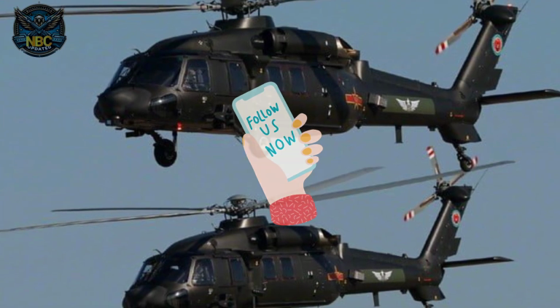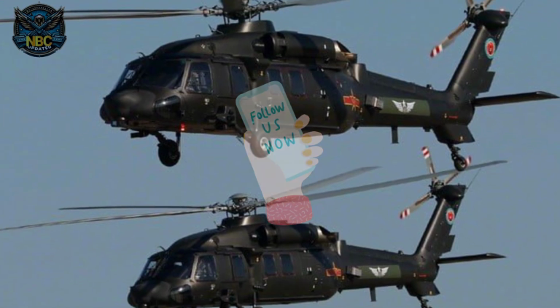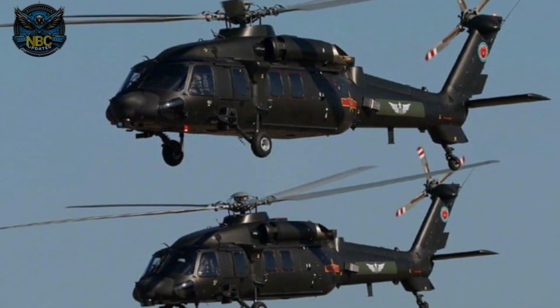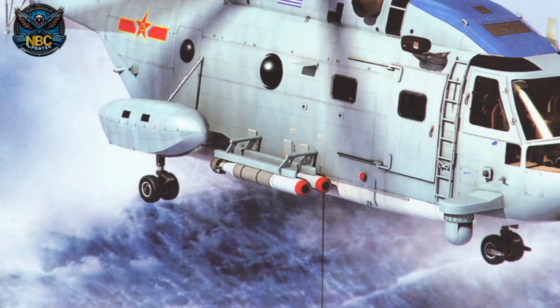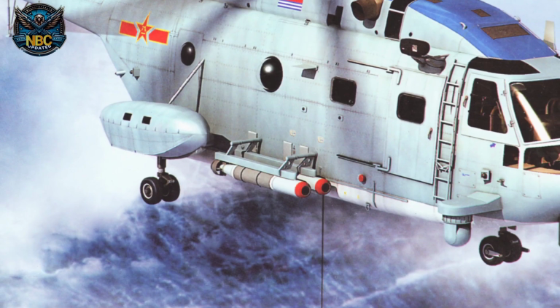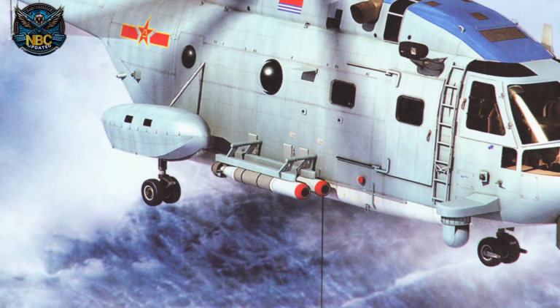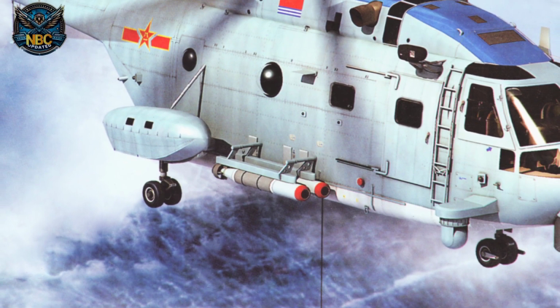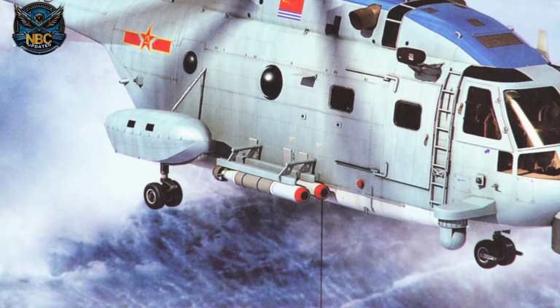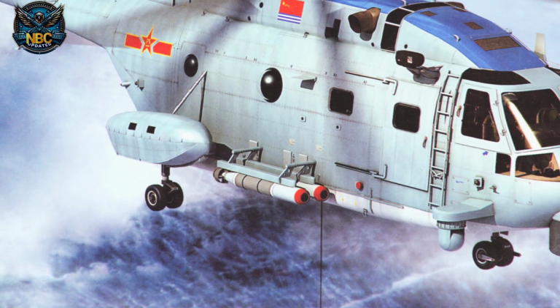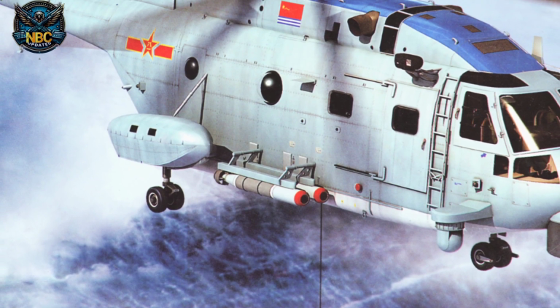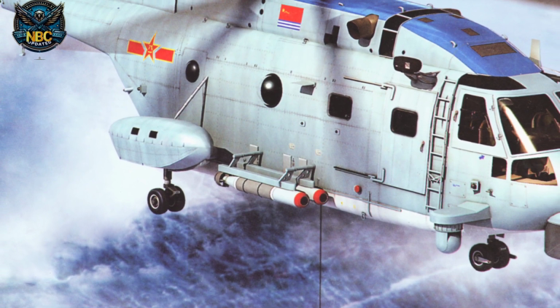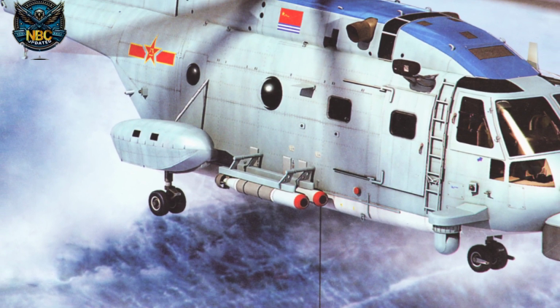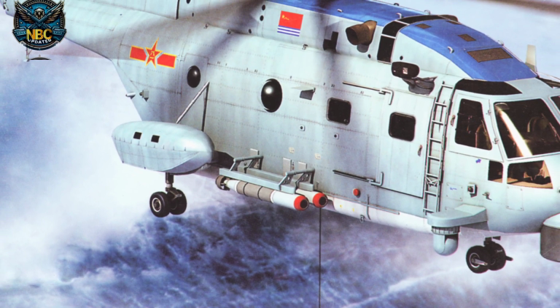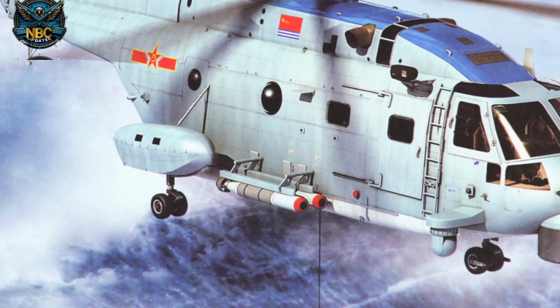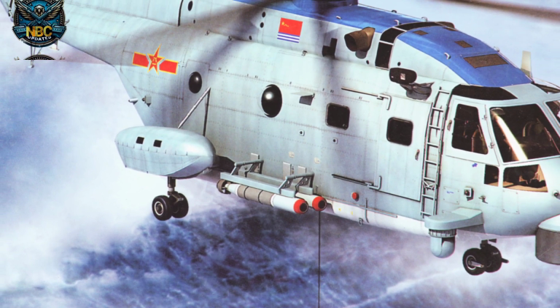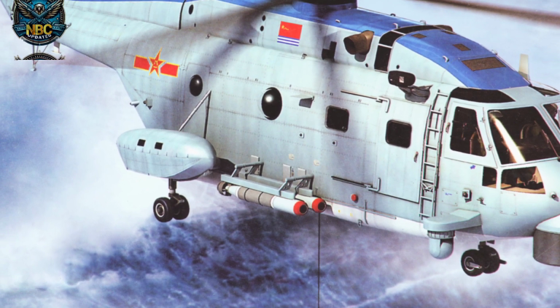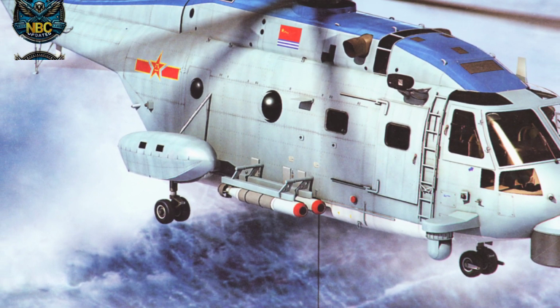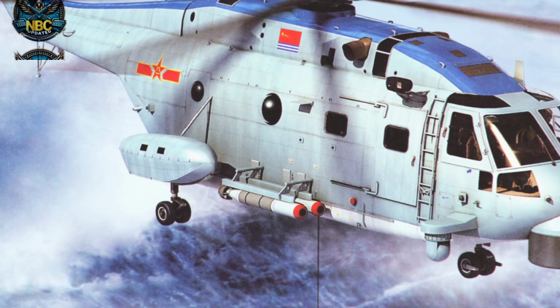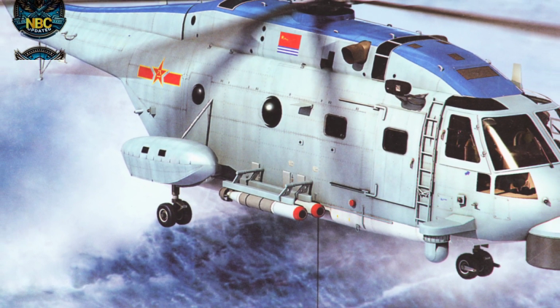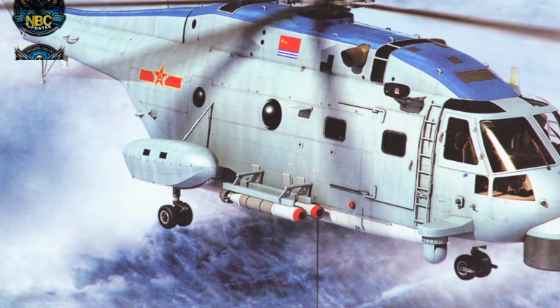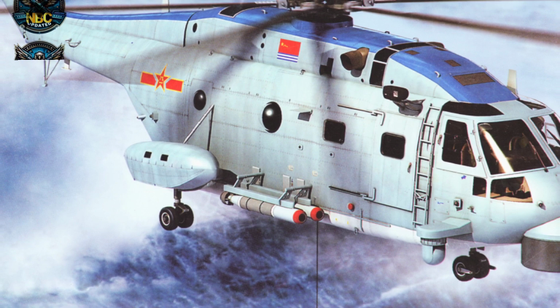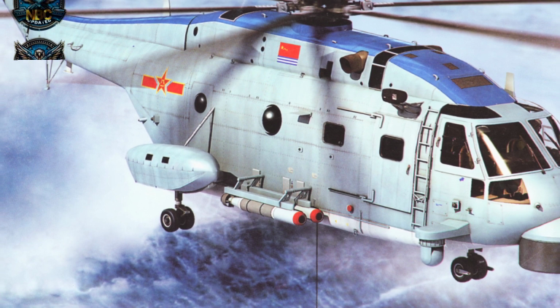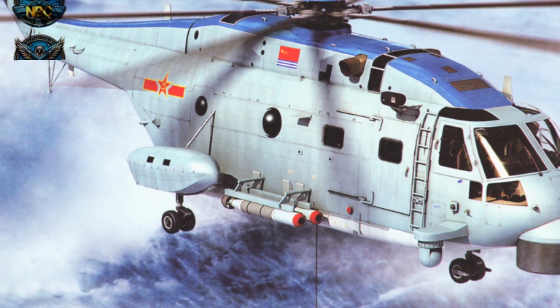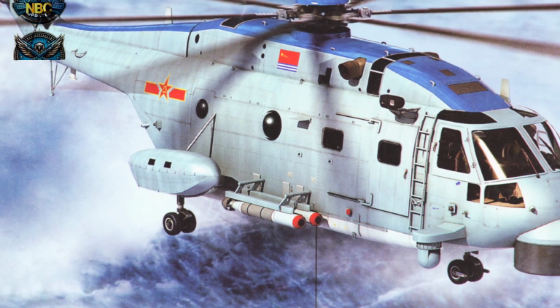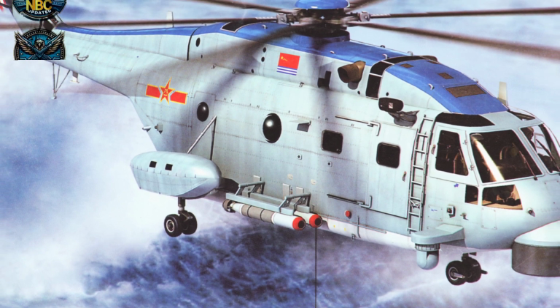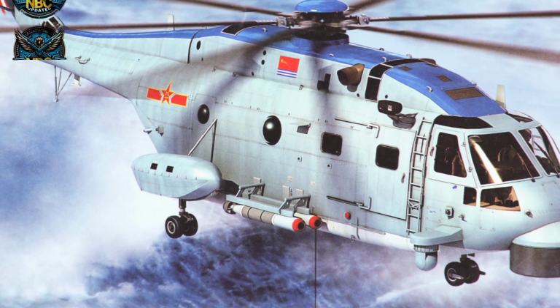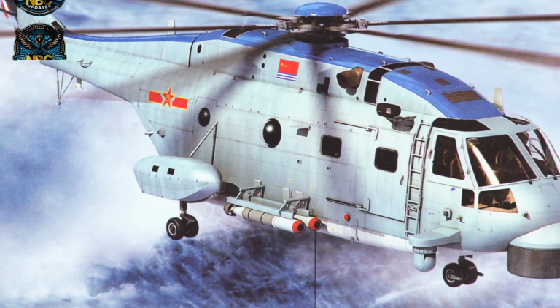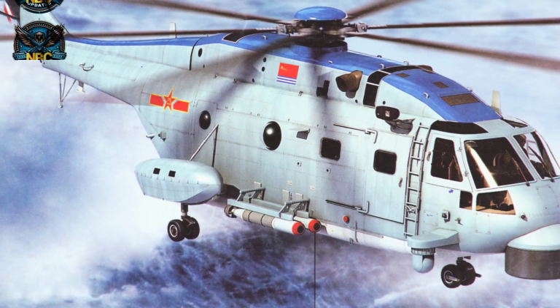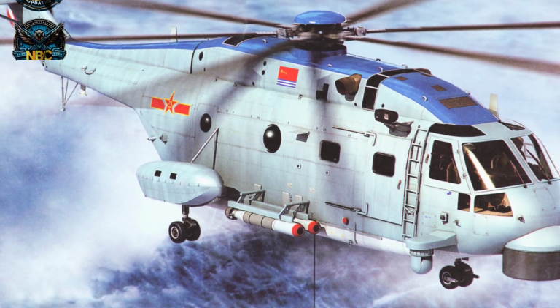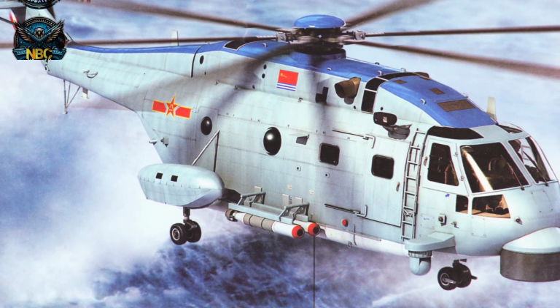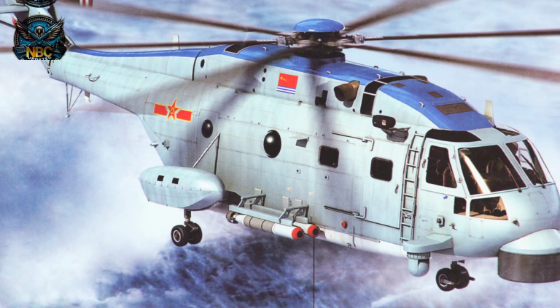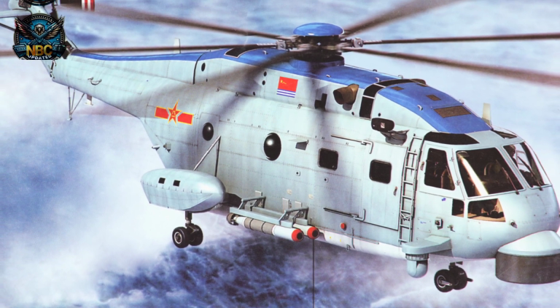Today in this video, we will tell you everything you need to know about the Chinese Z-18 multi-role helicopter.